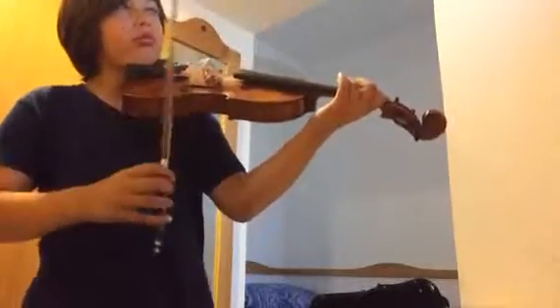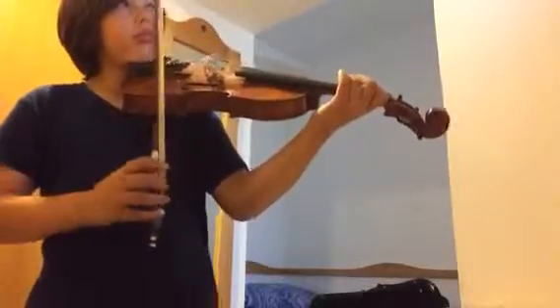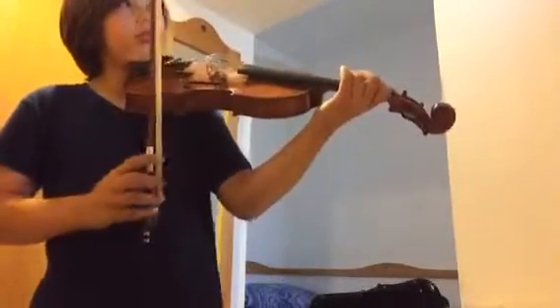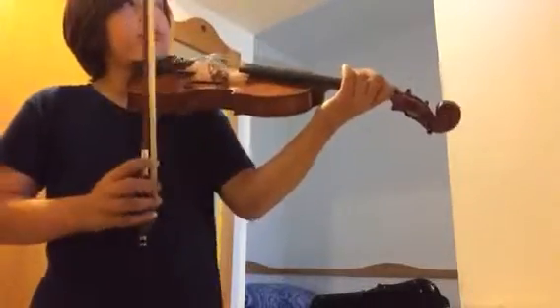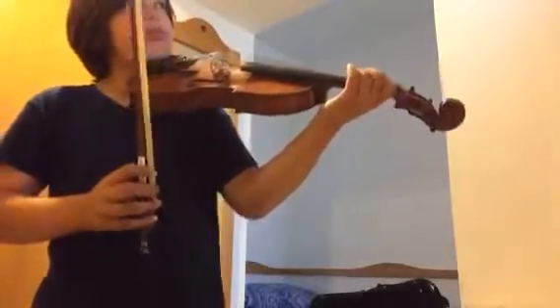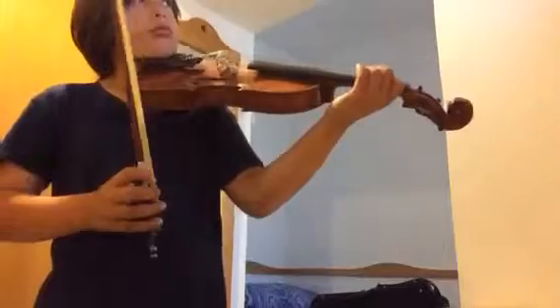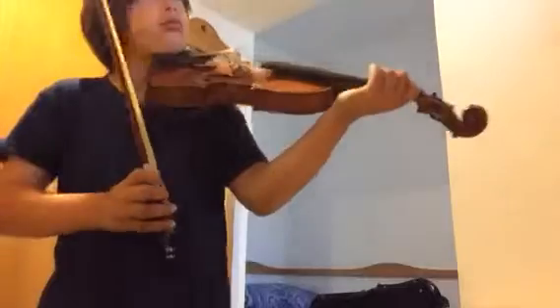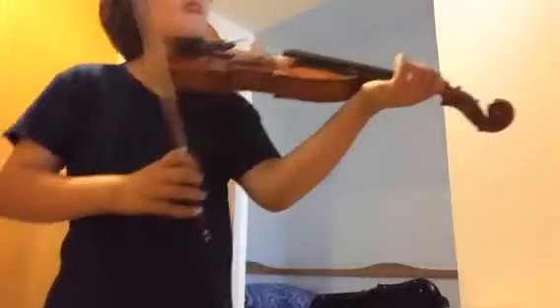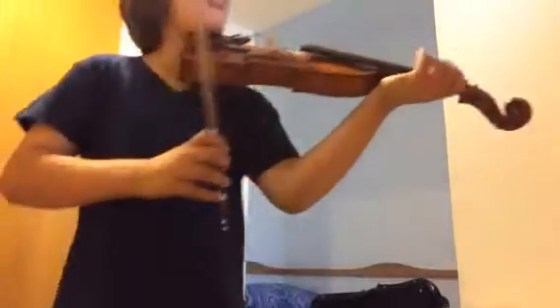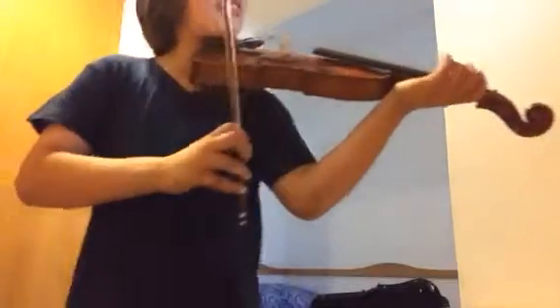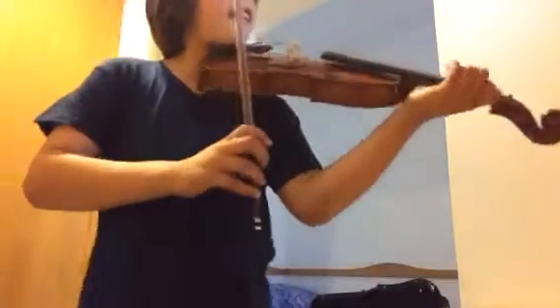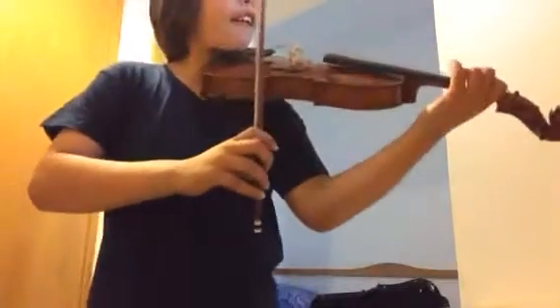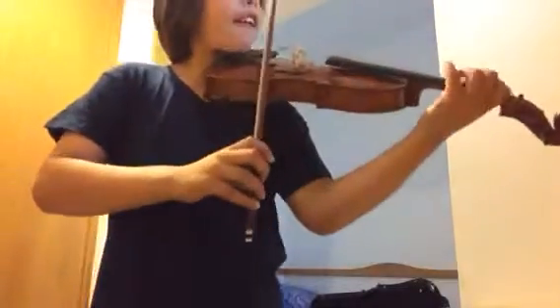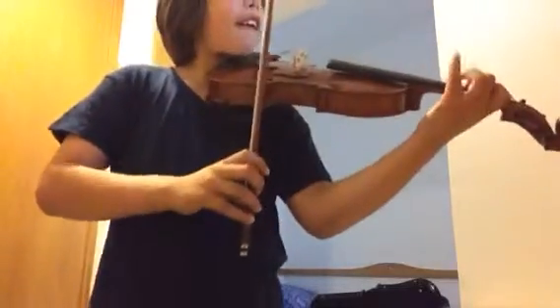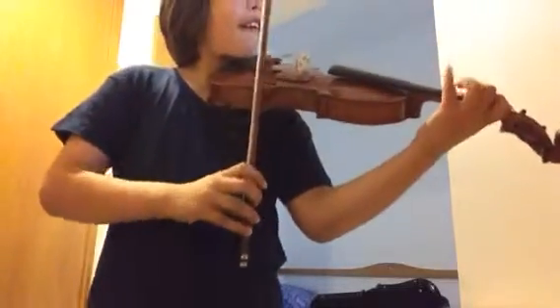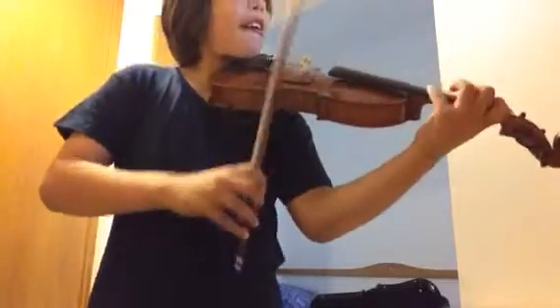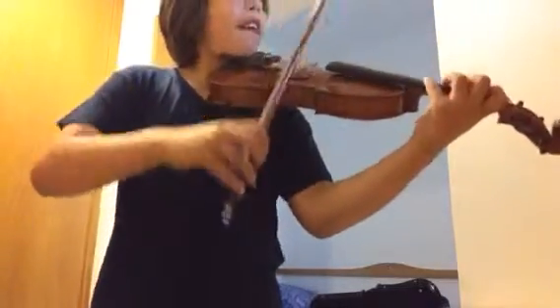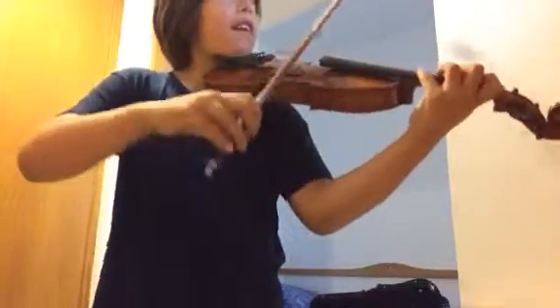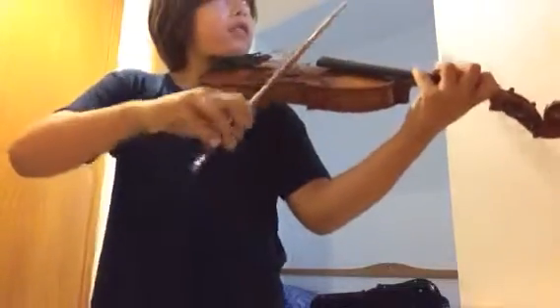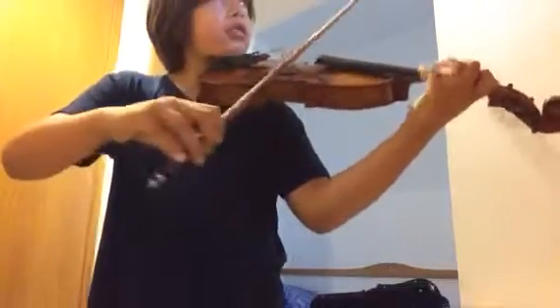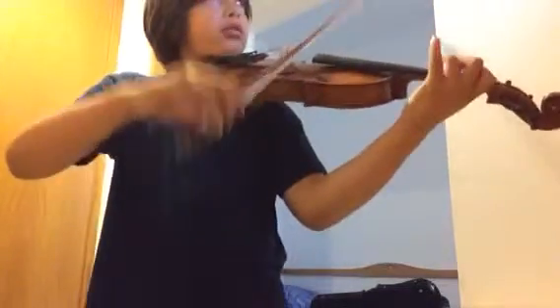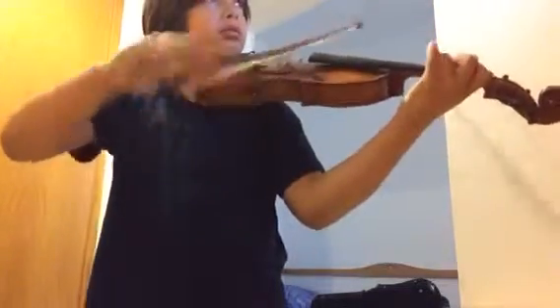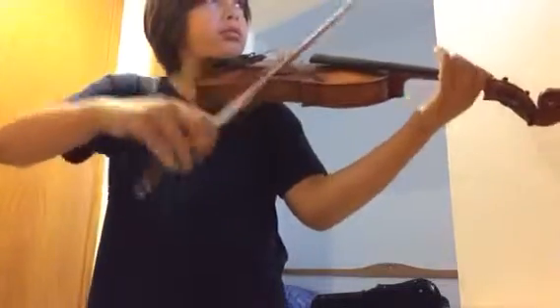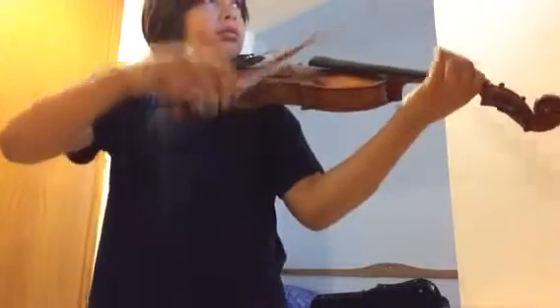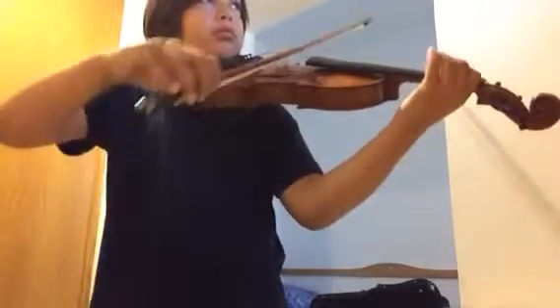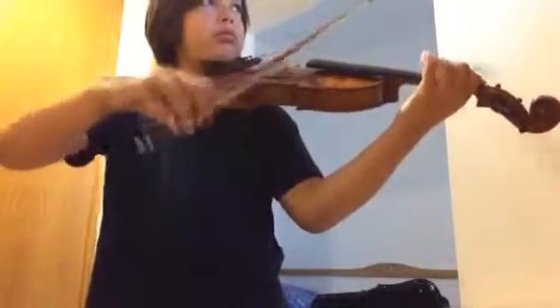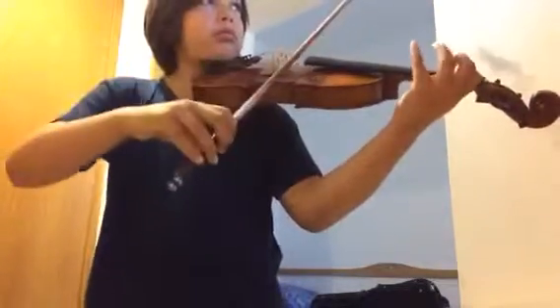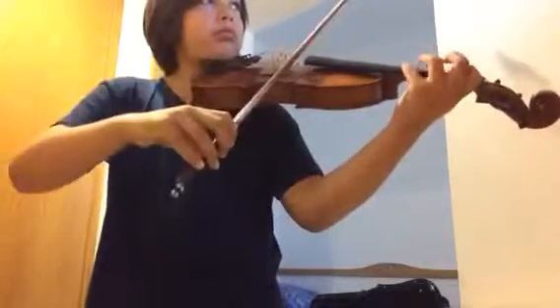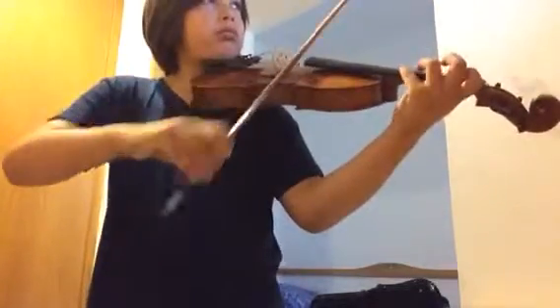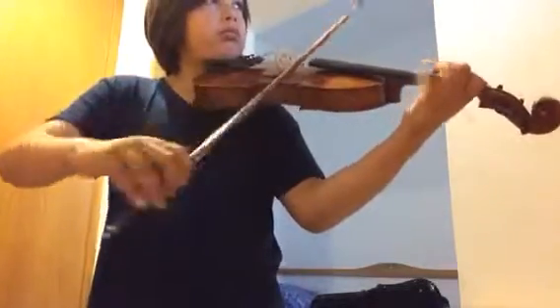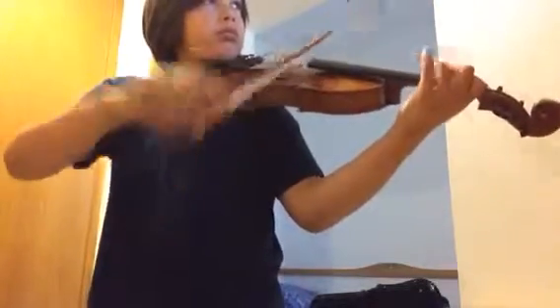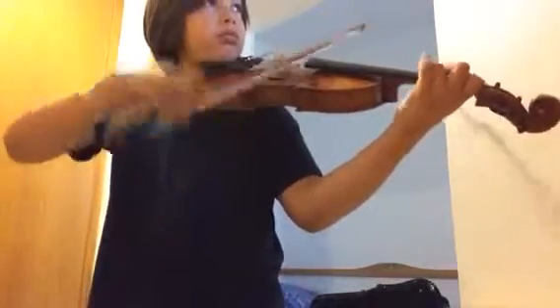Slower. Just go slower. Once you've played it right really slowly, you'll do it more times than you've done it.